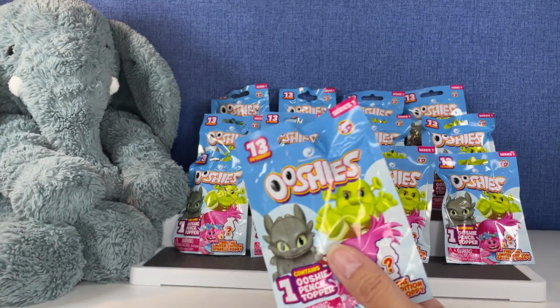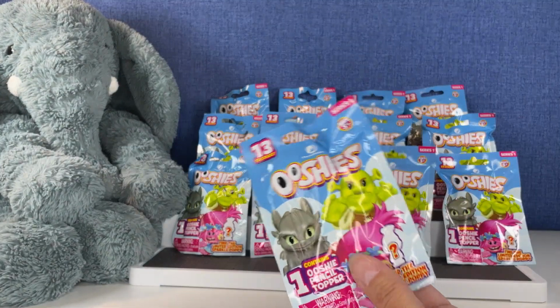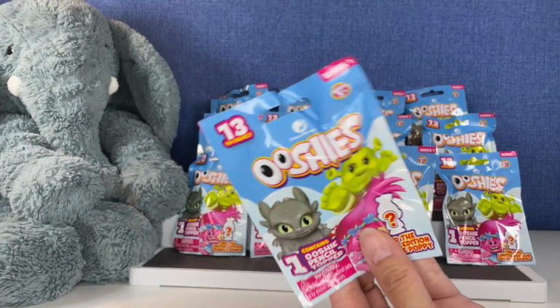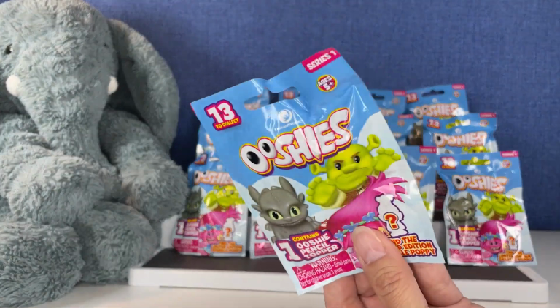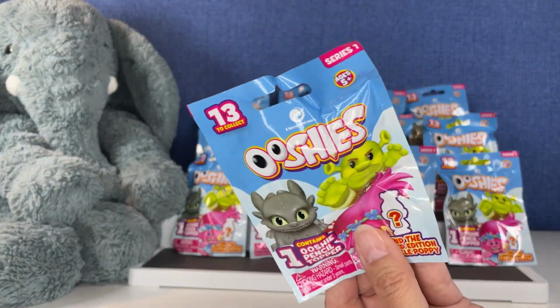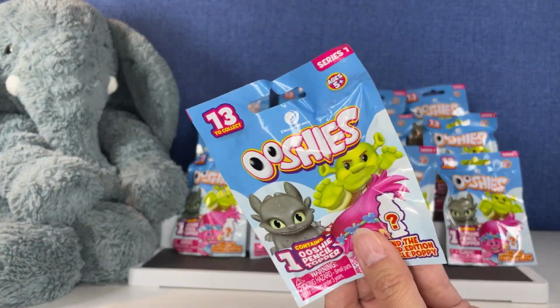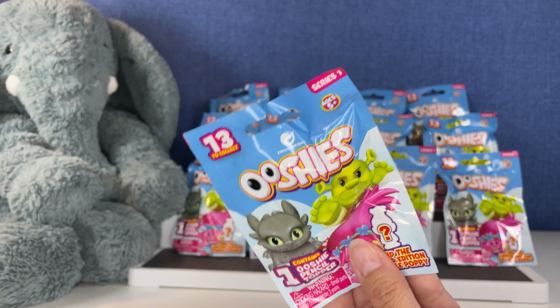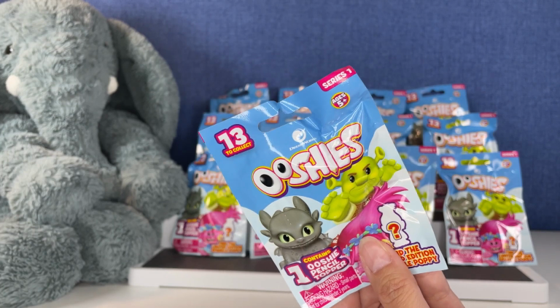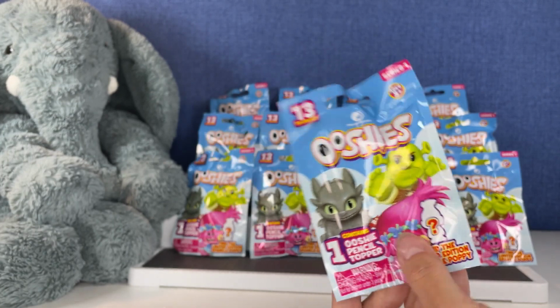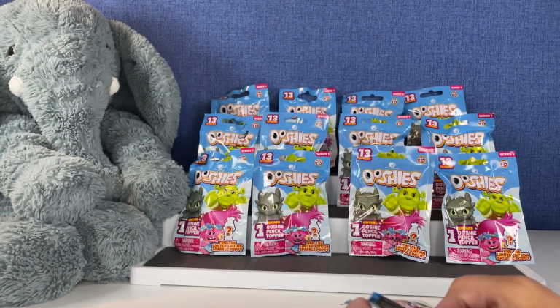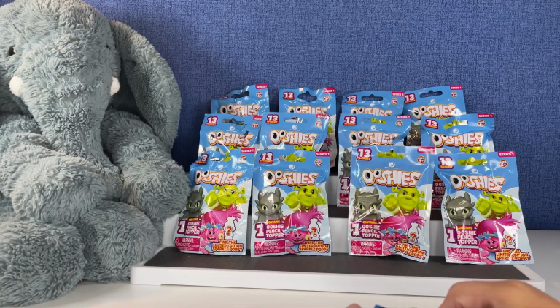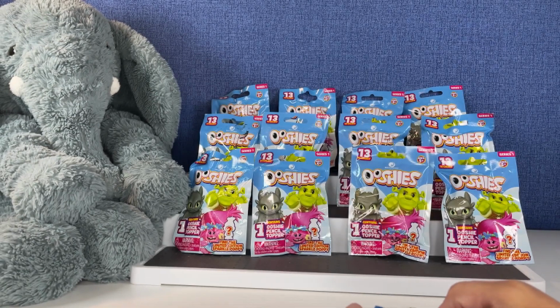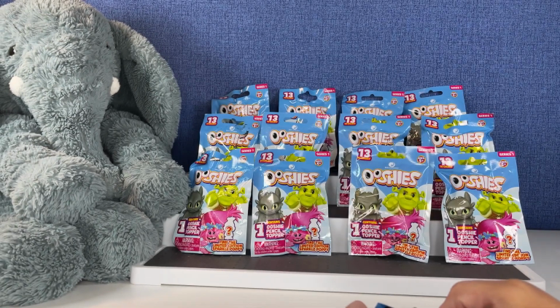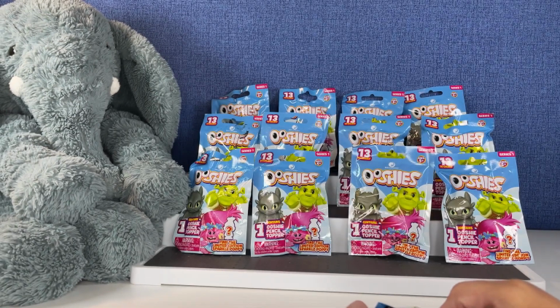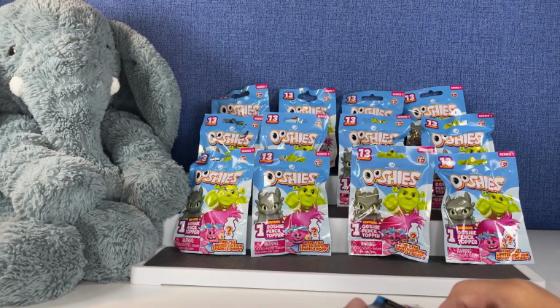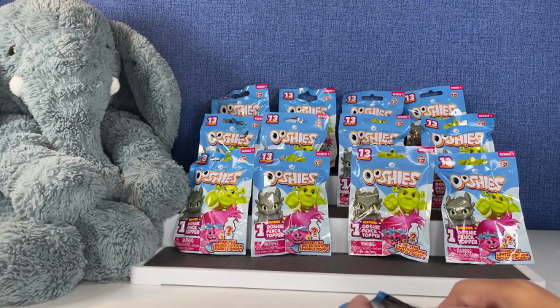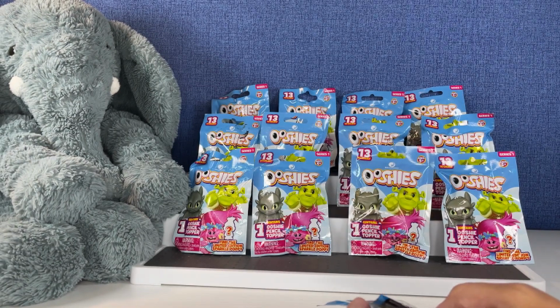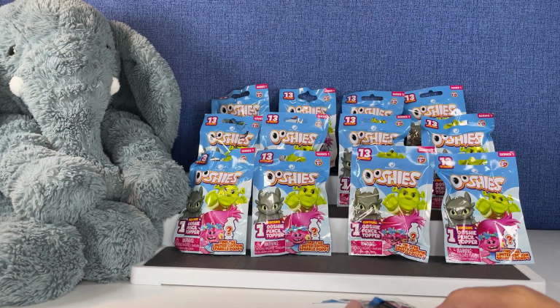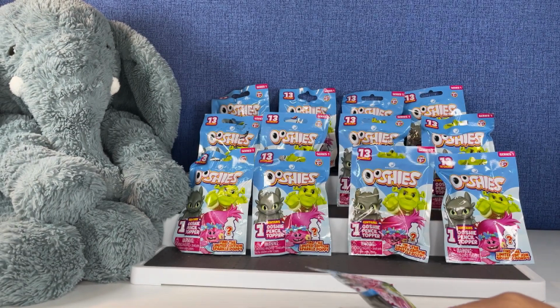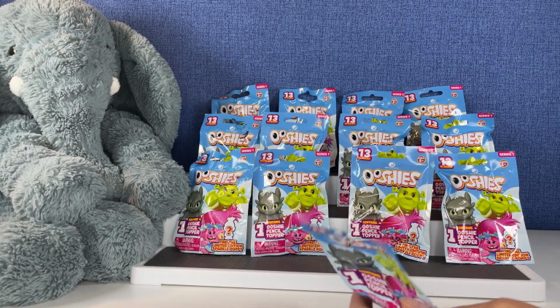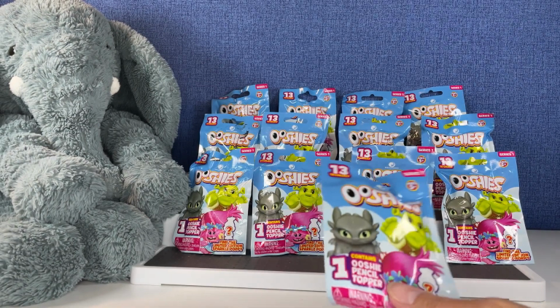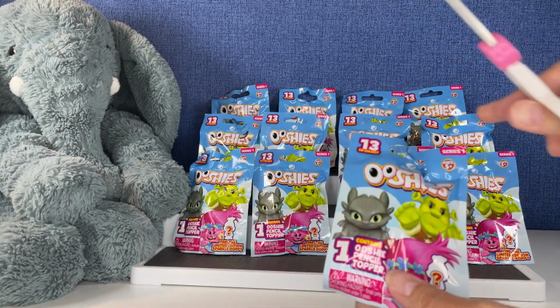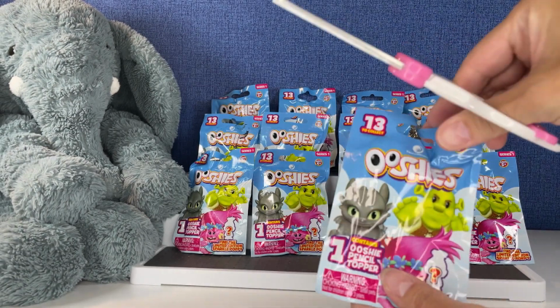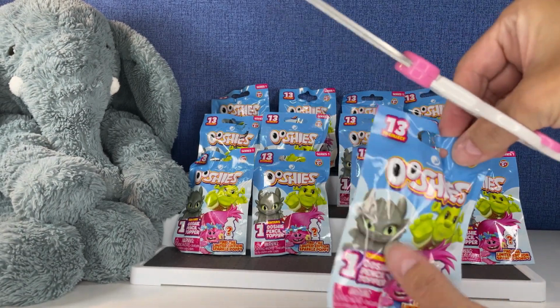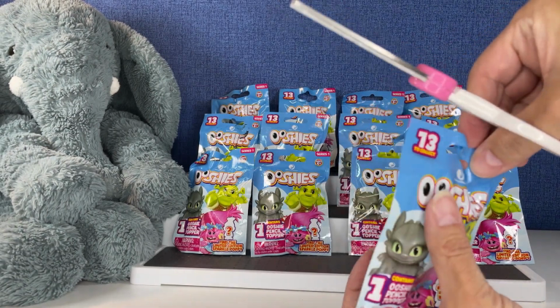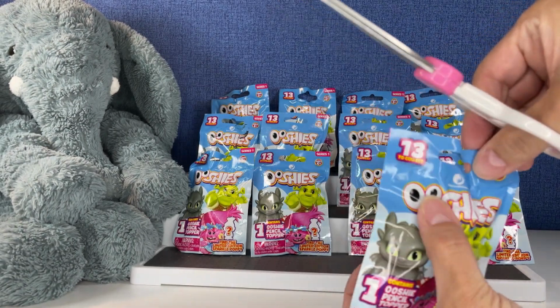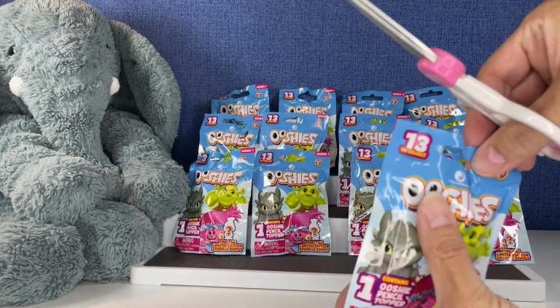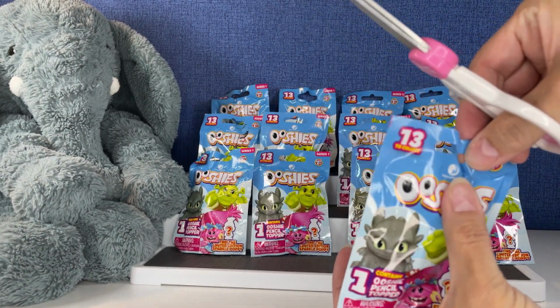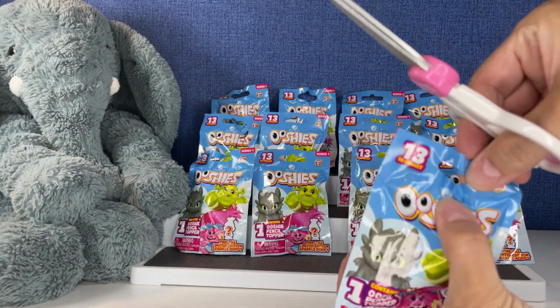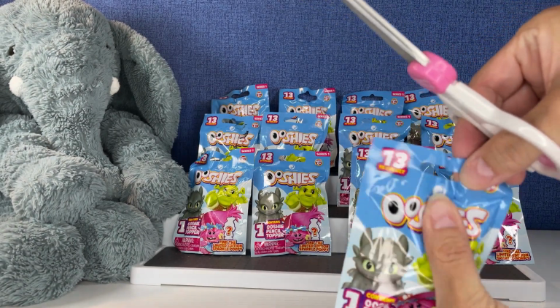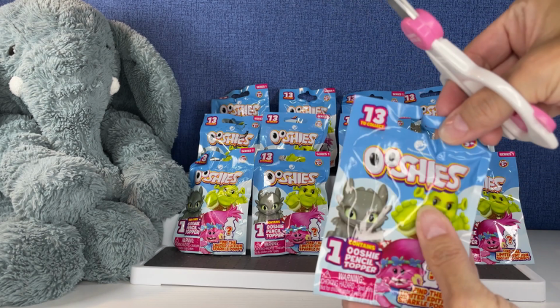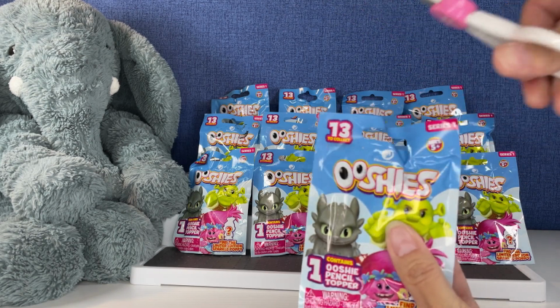And then there's our limited edition Sparkle Poppy. We have 13 packs here to open today — let's get started!